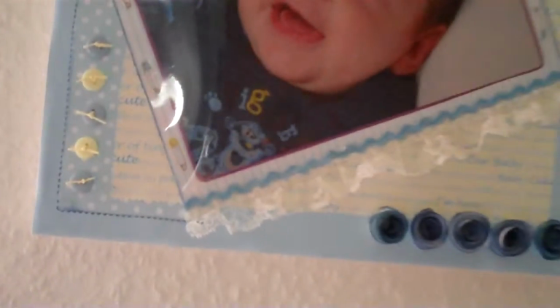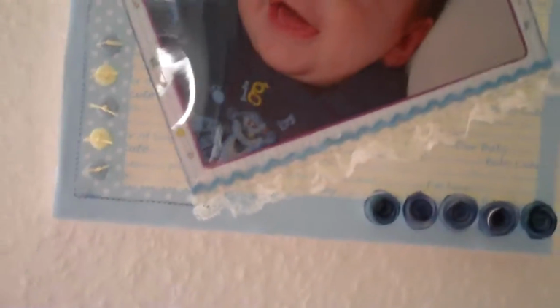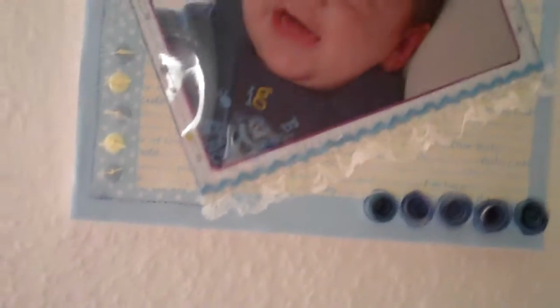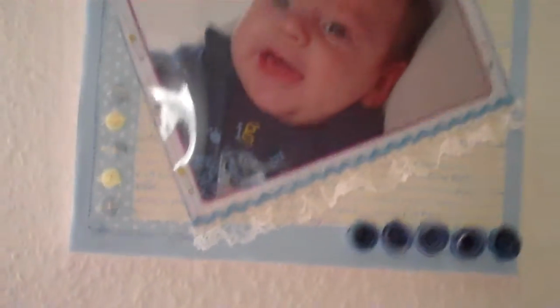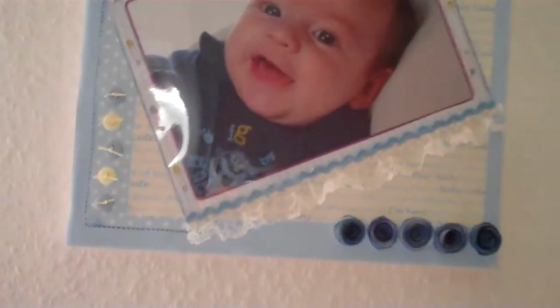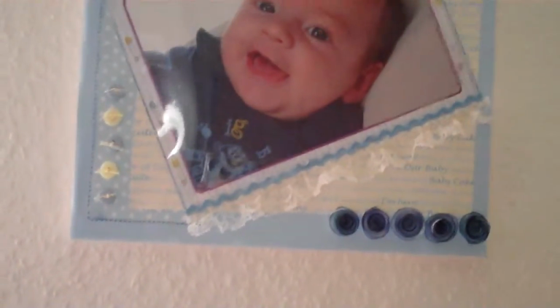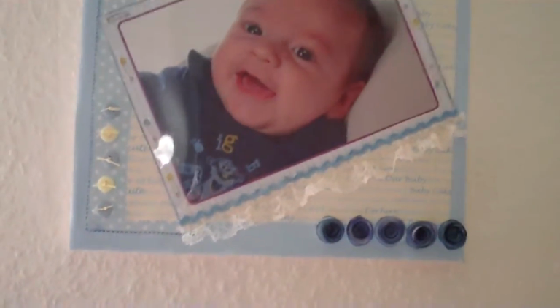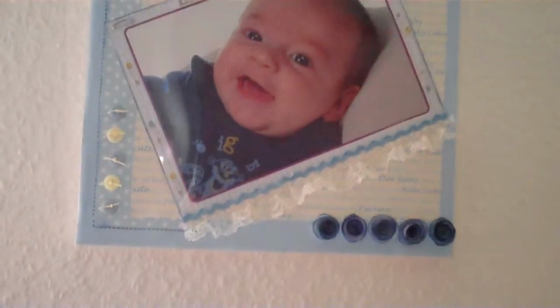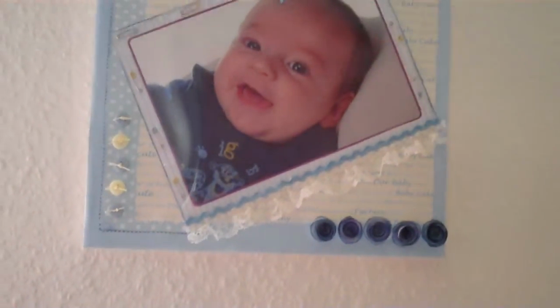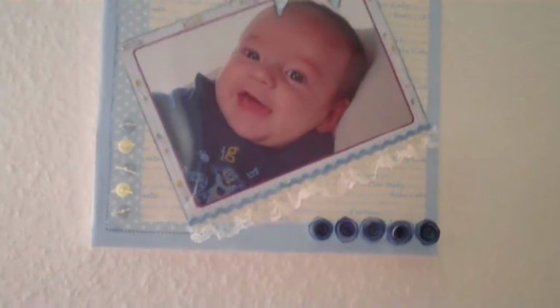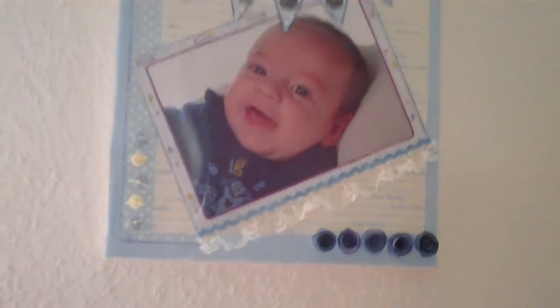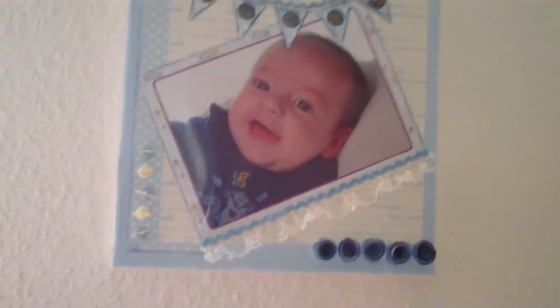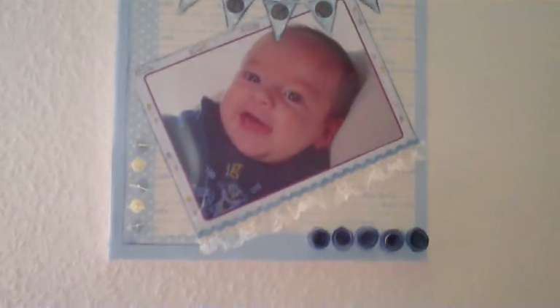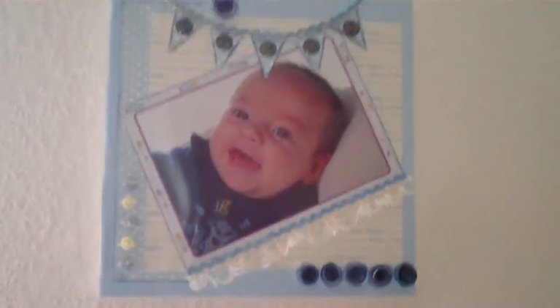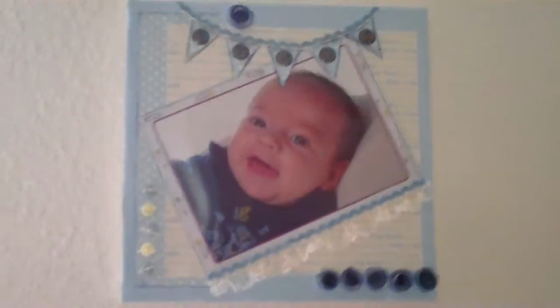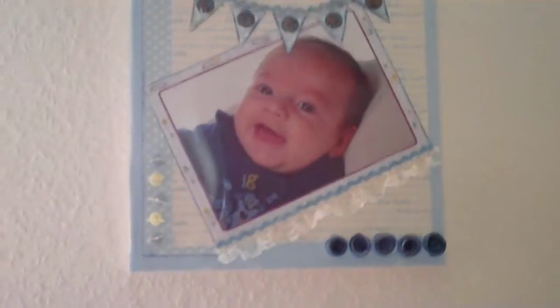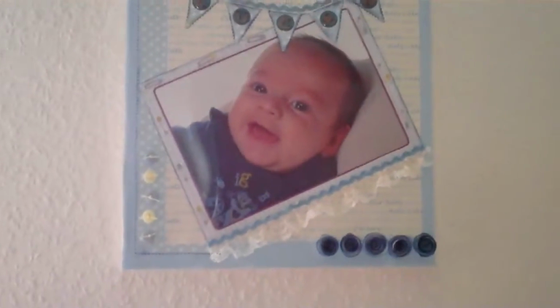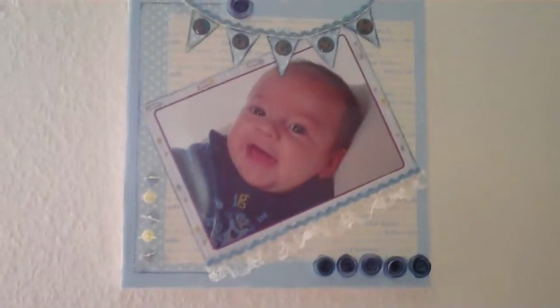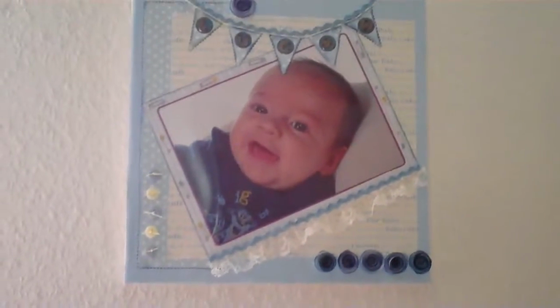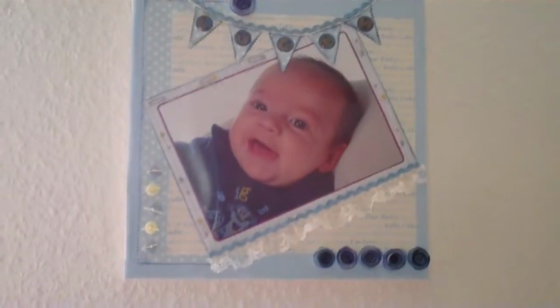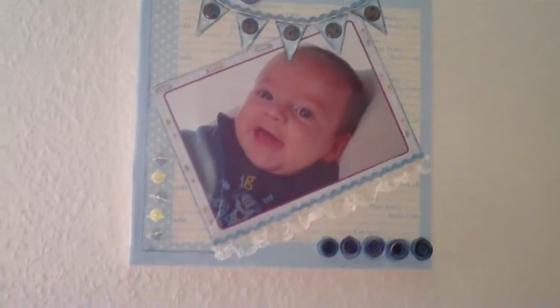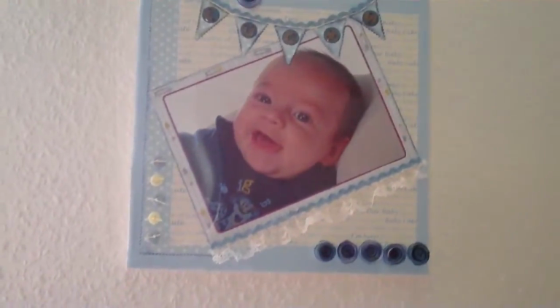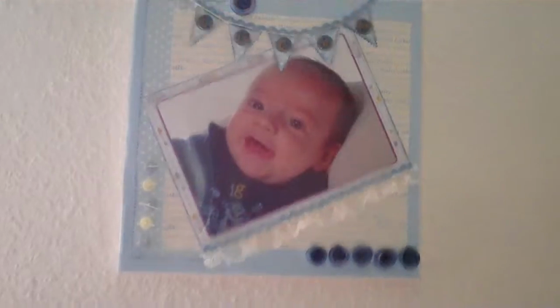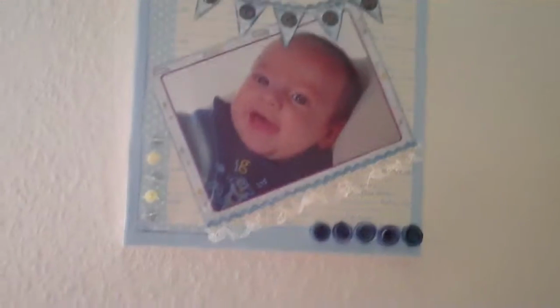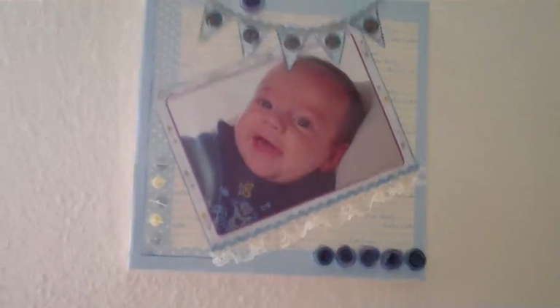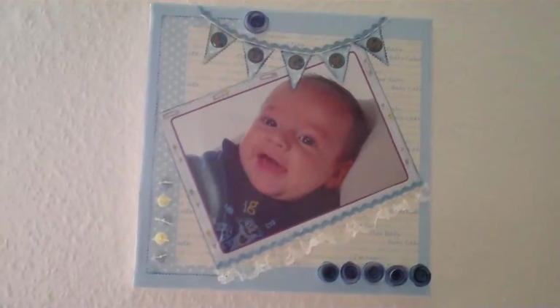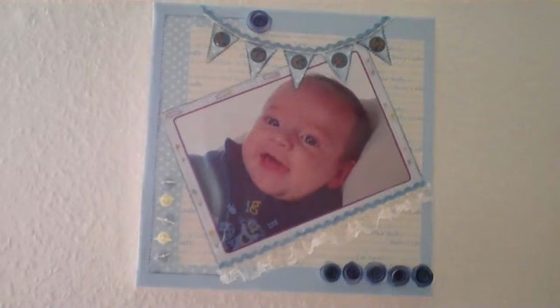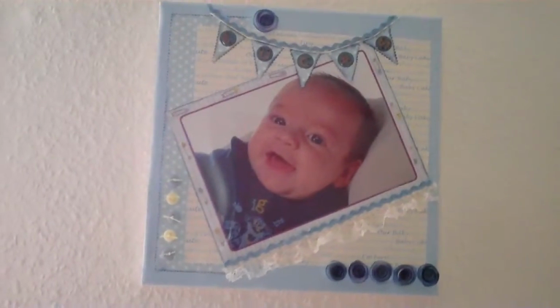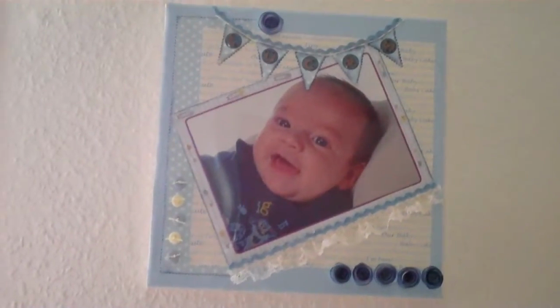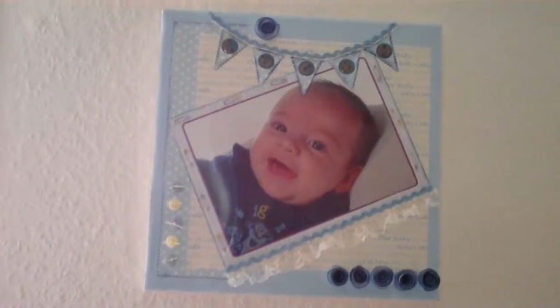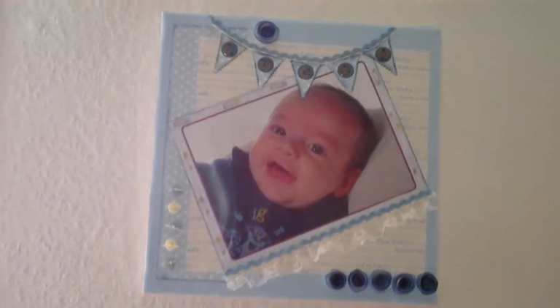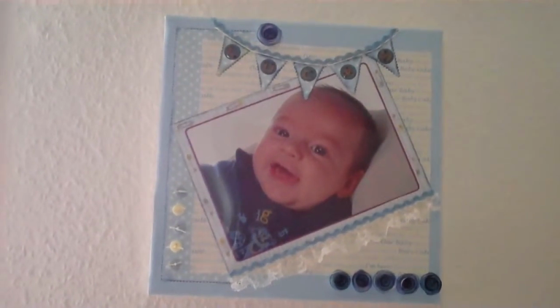So that's my scrapbook page on a canvas. Thank you.